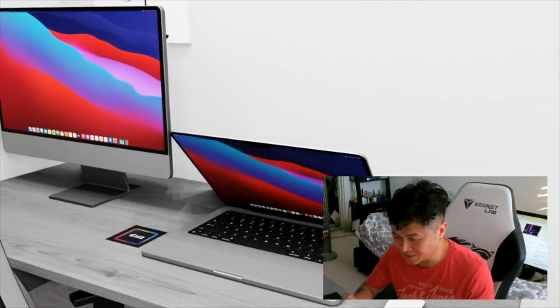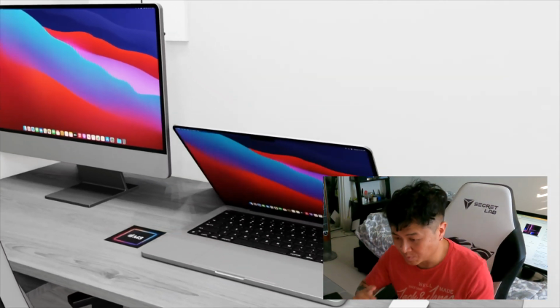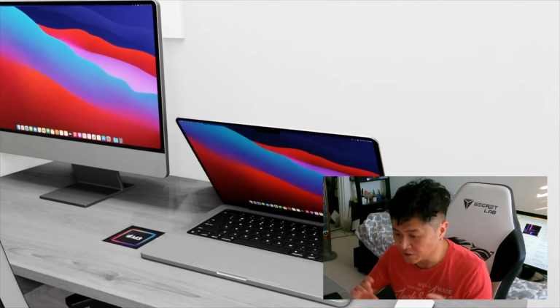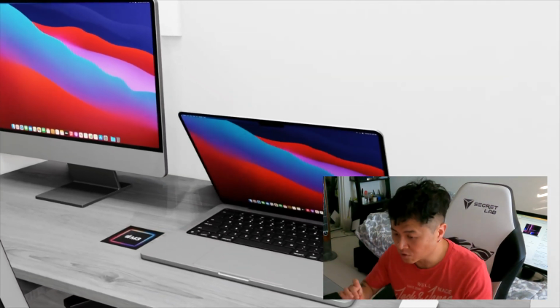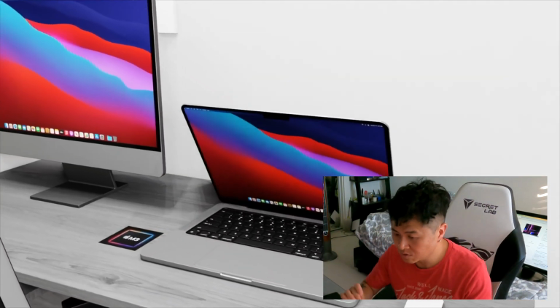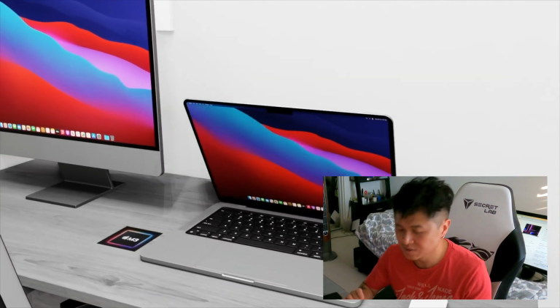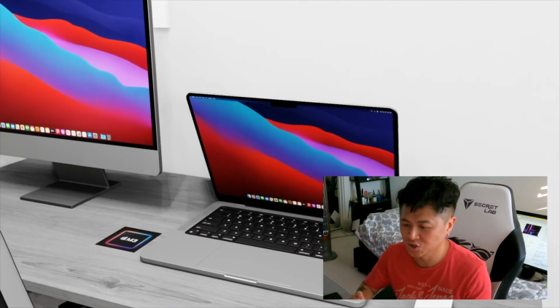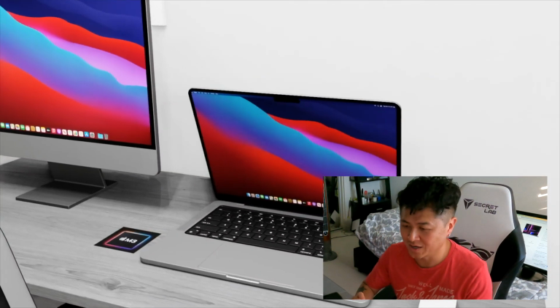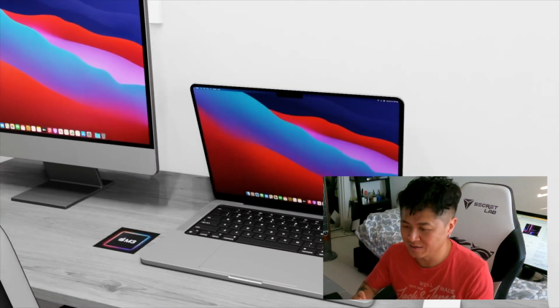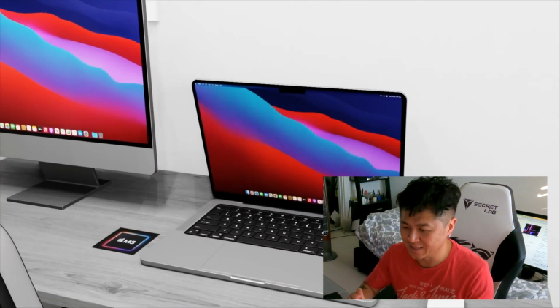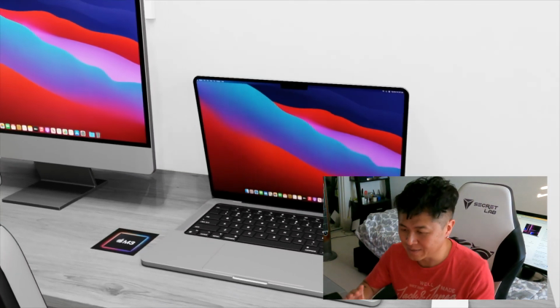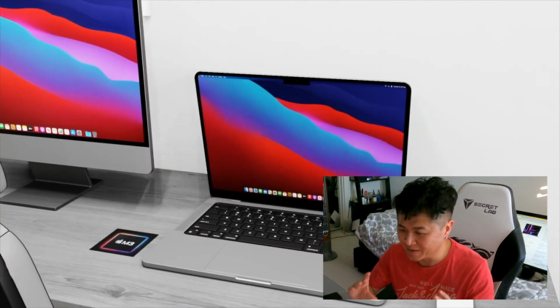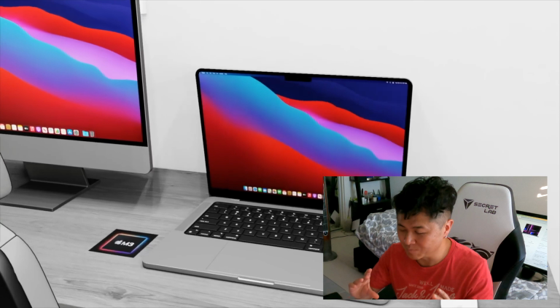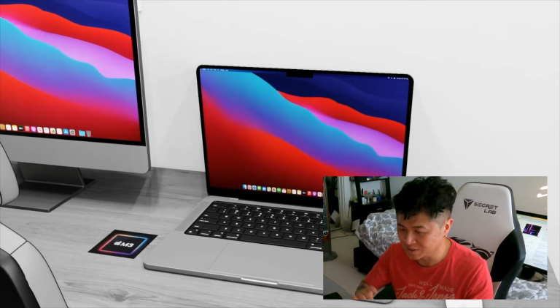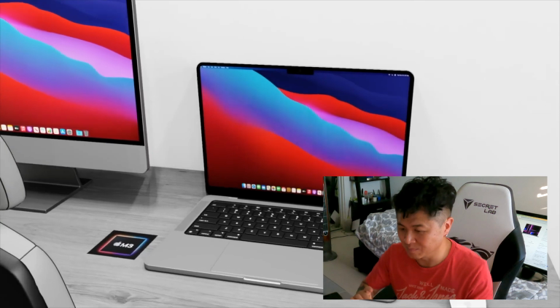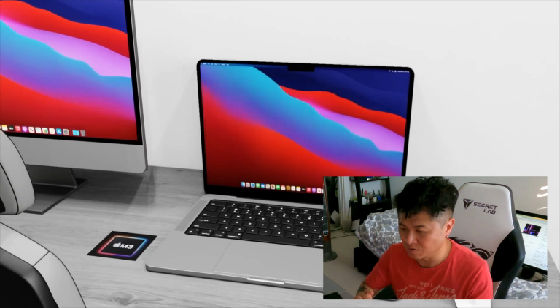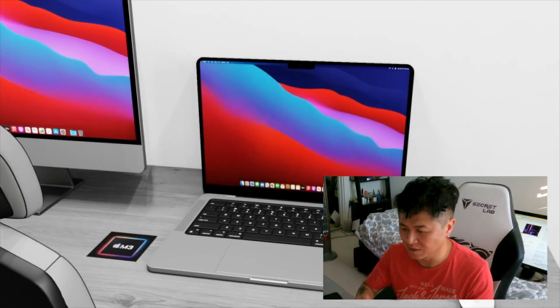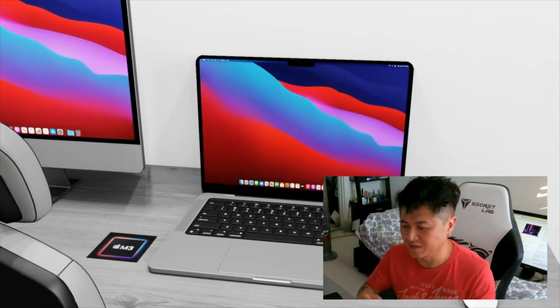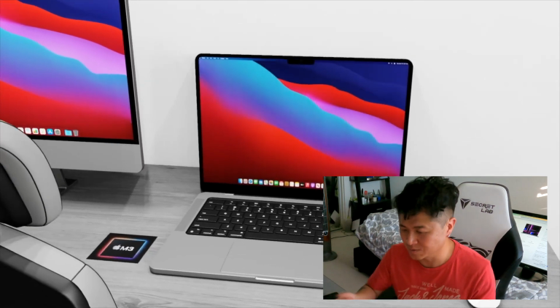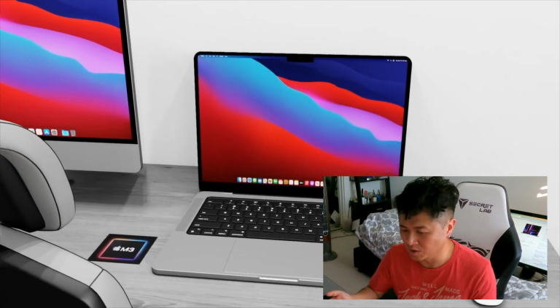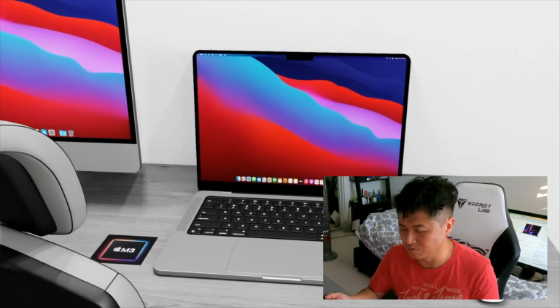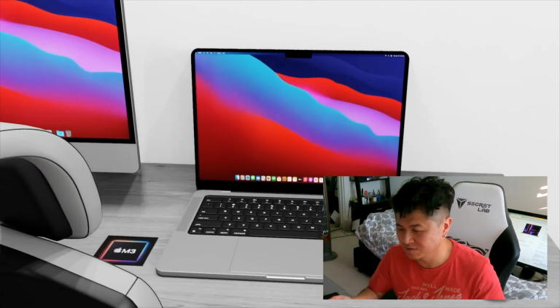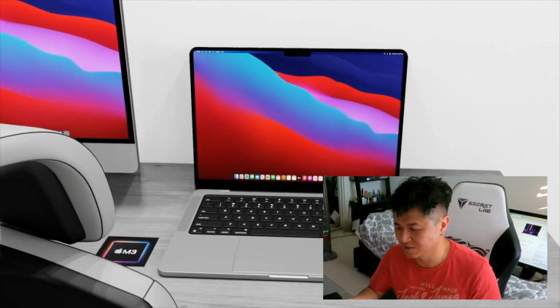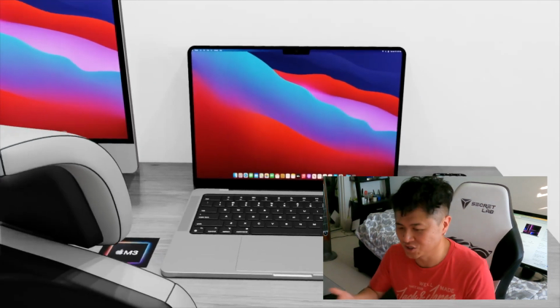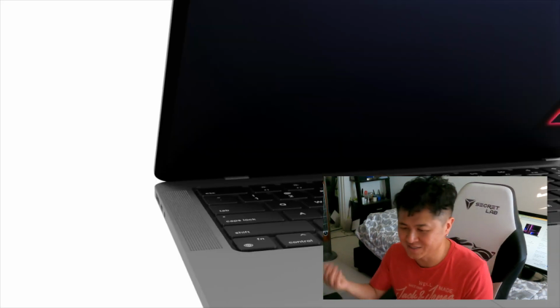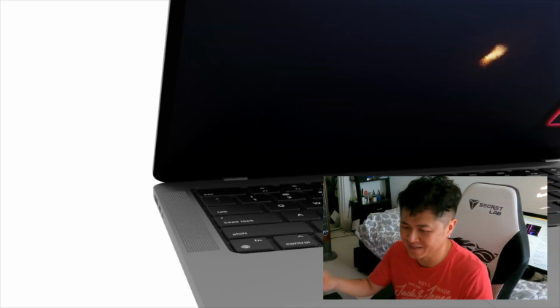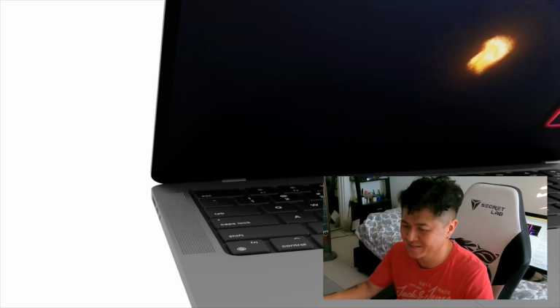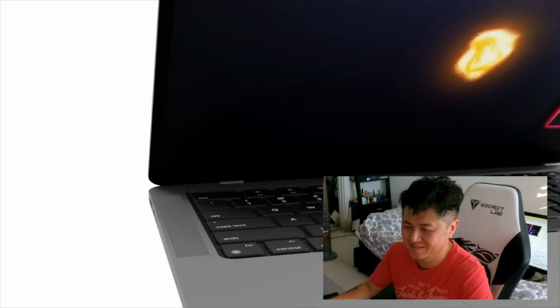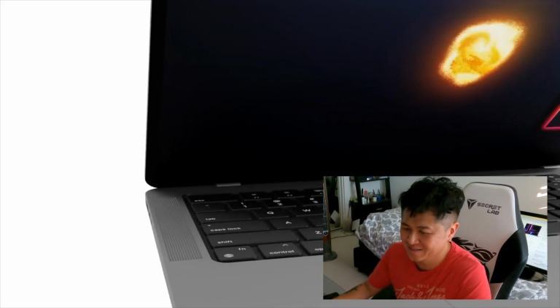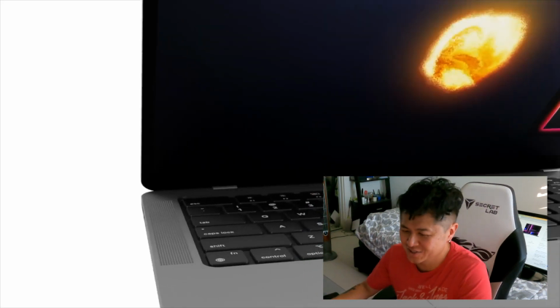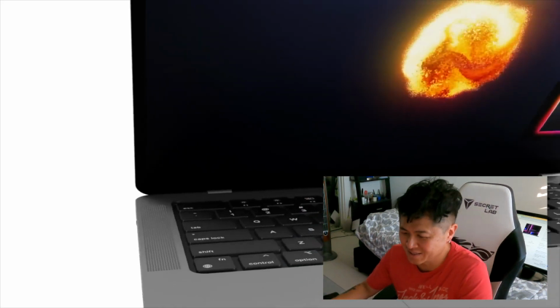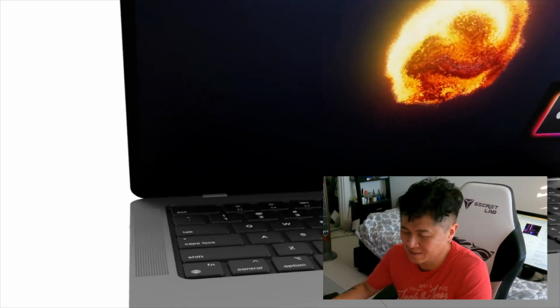I did feel like they made these MacBooks a little thicker so they can make them slimmer on the next models — it's just a thing they do.